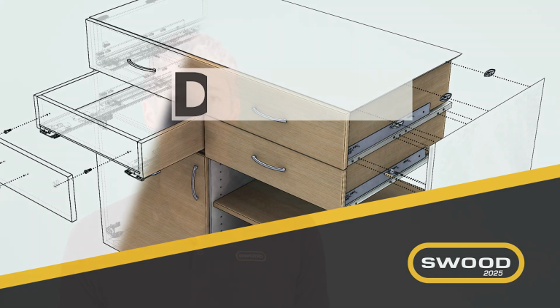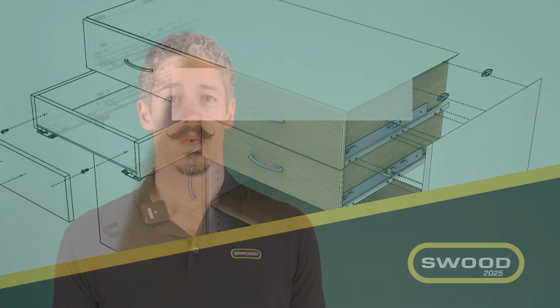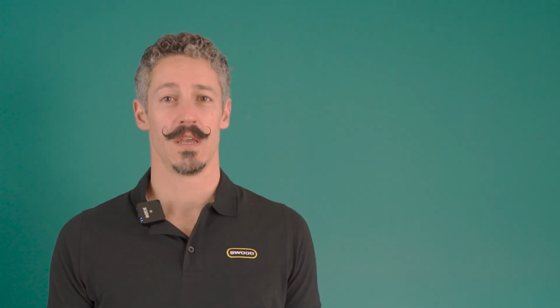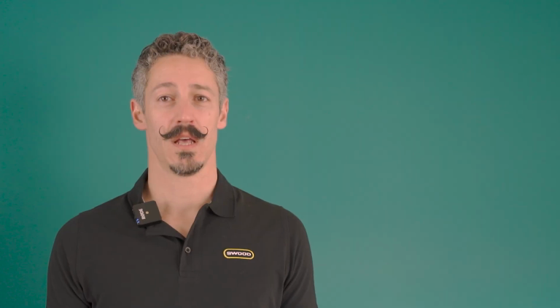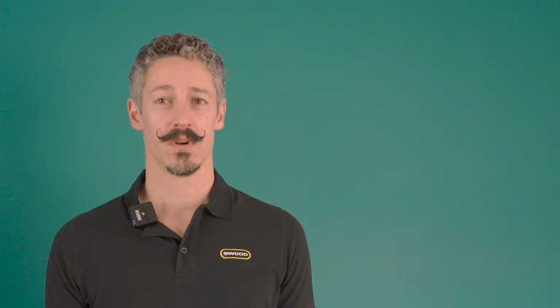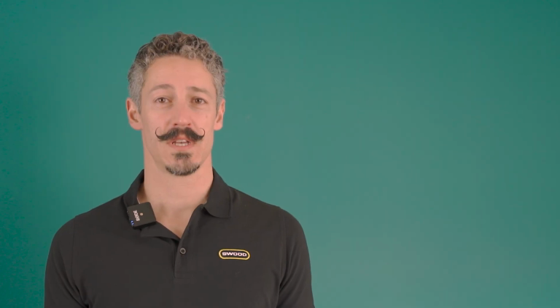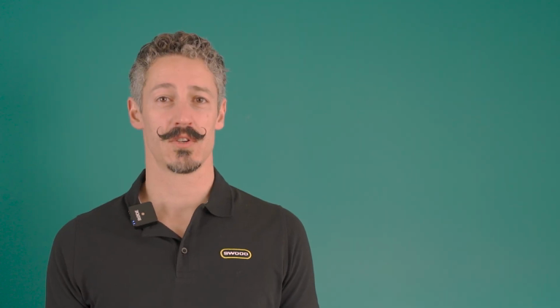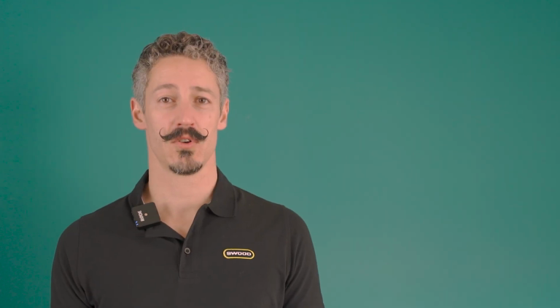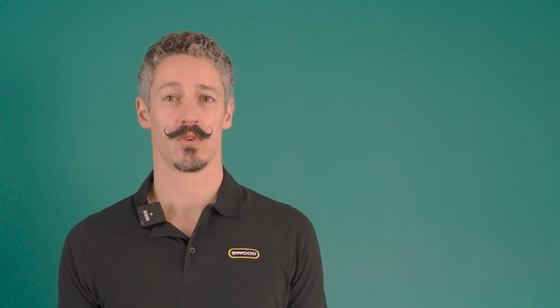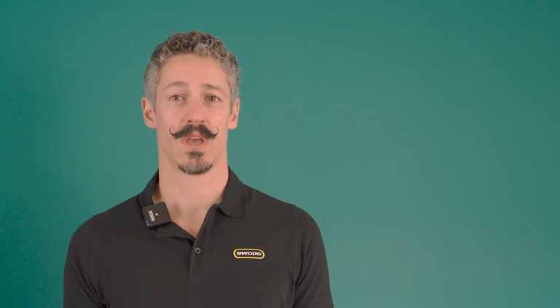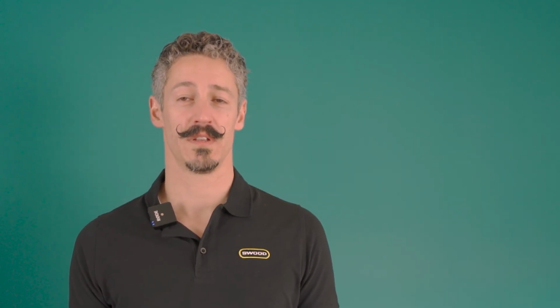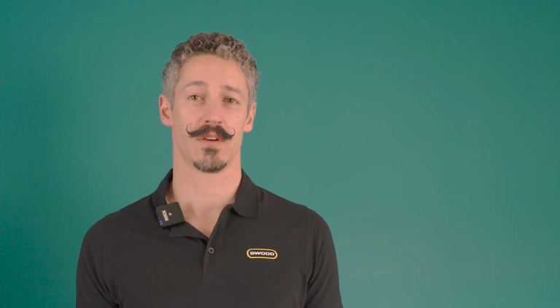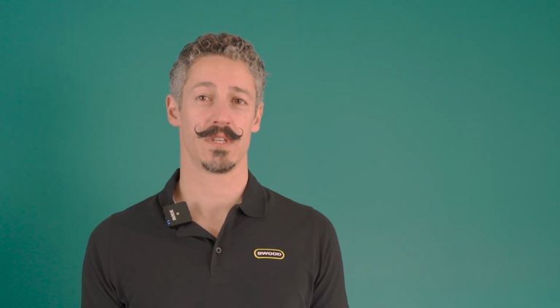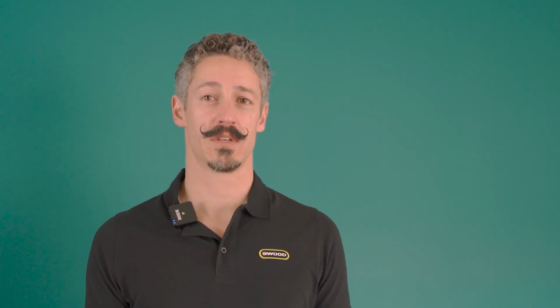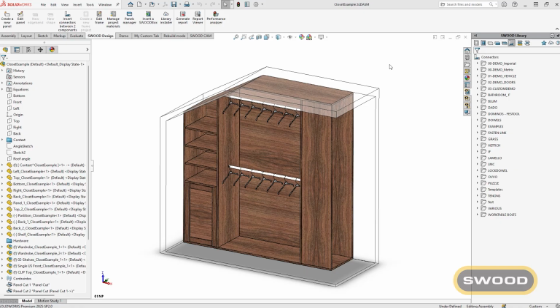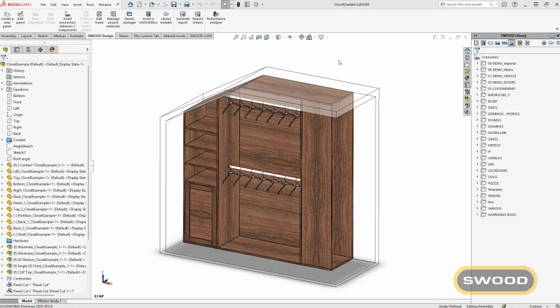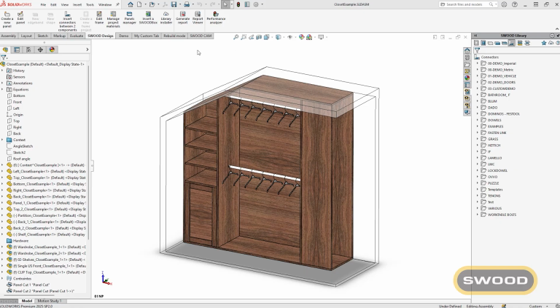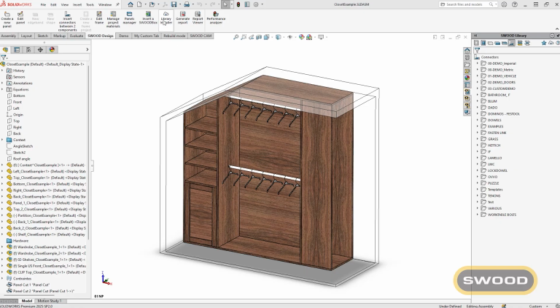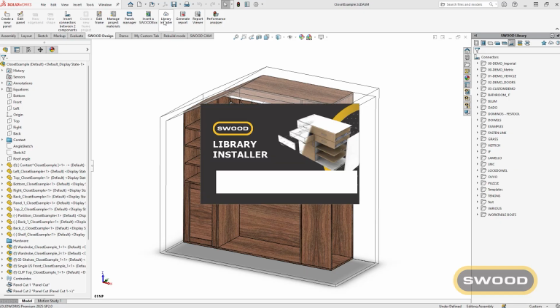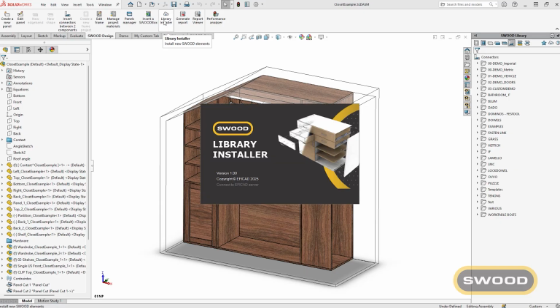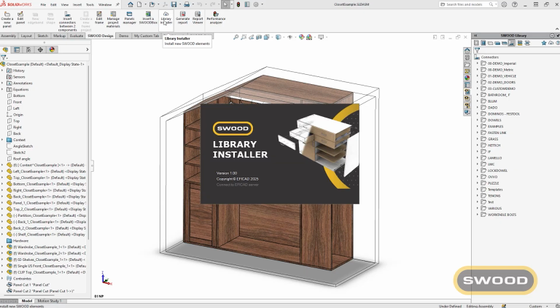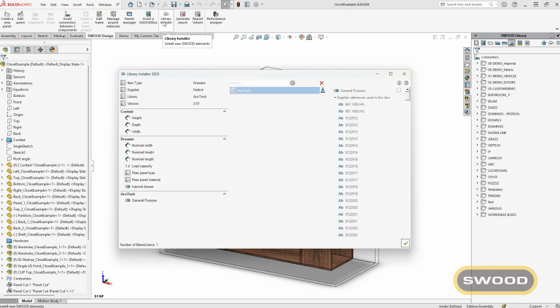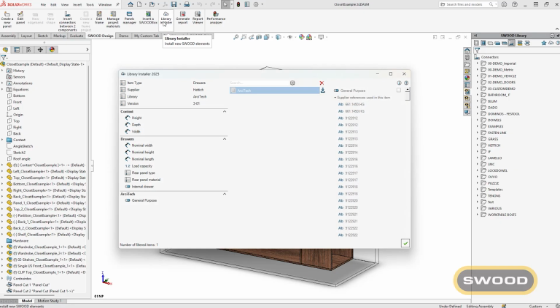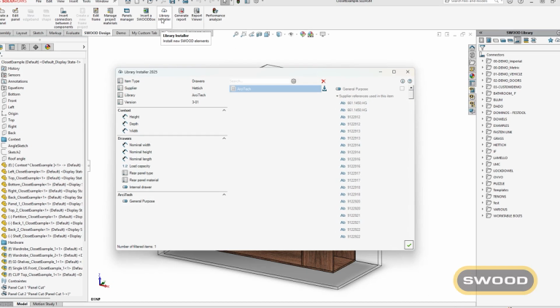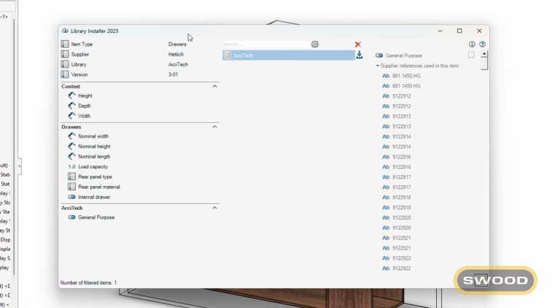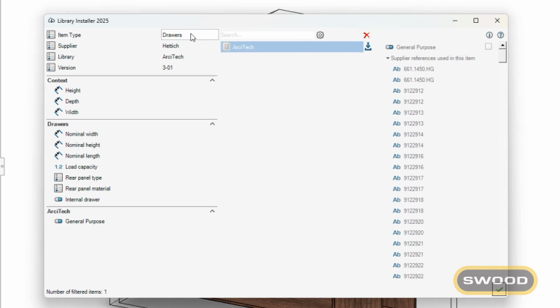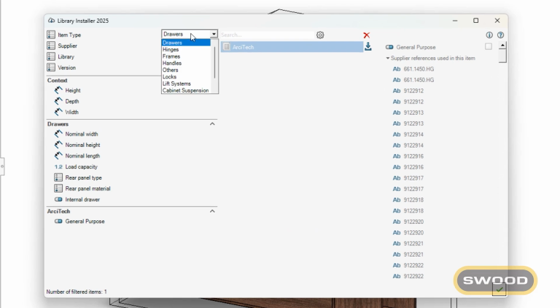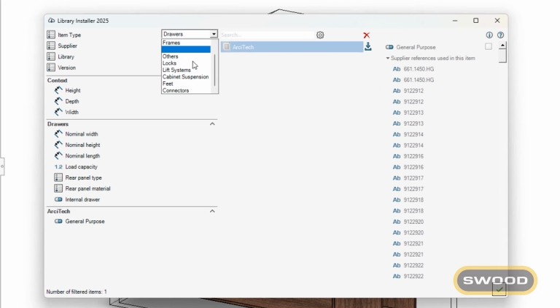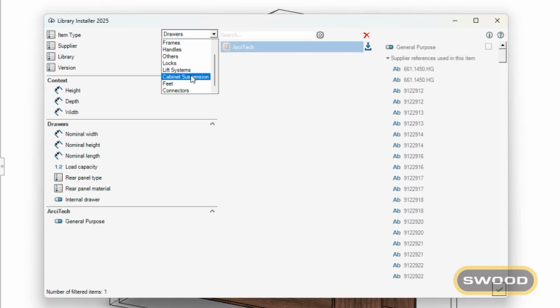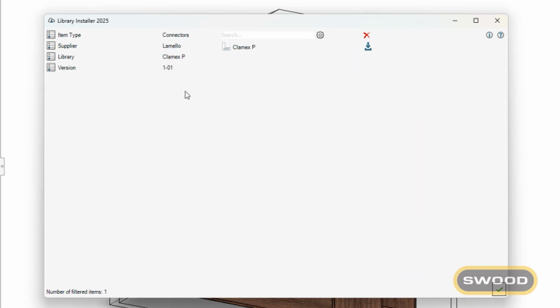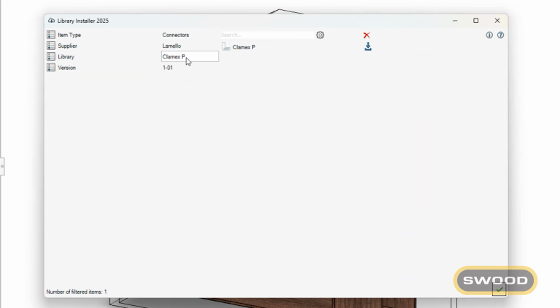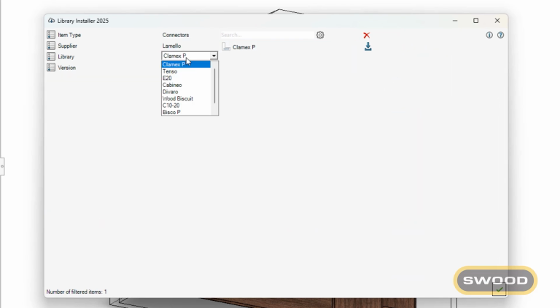In our design solution, we have integrated connectors into our library installer, making it a time saver.